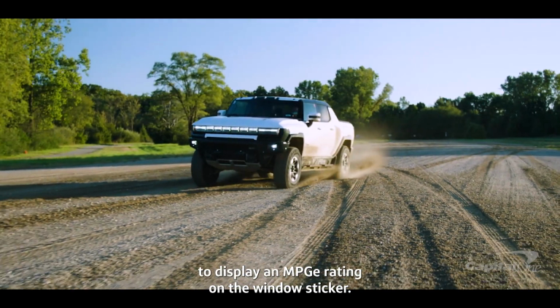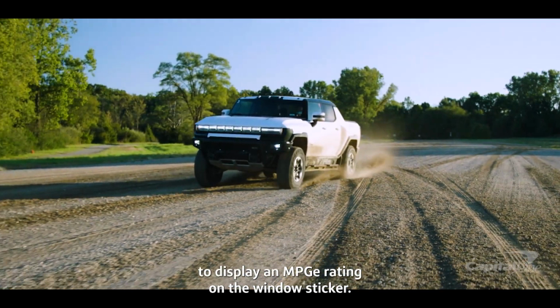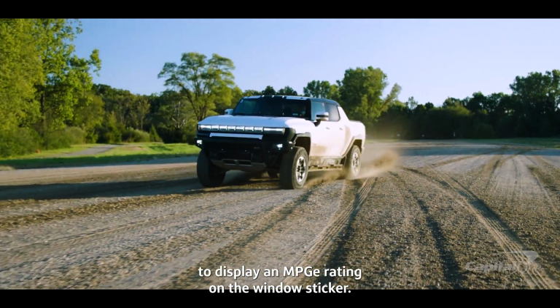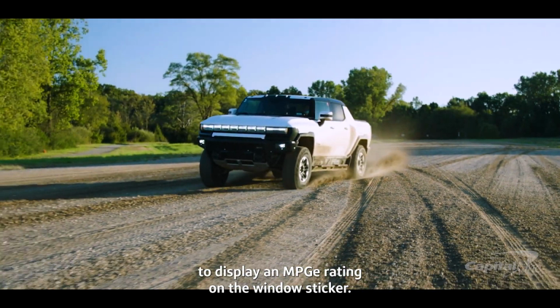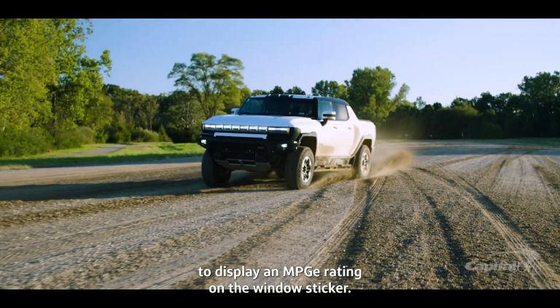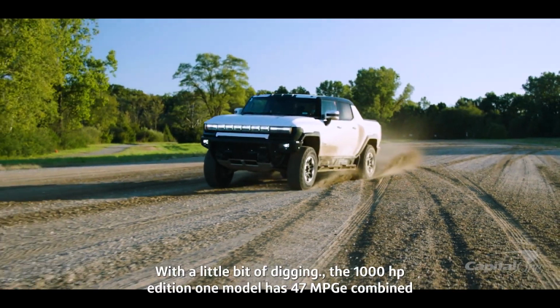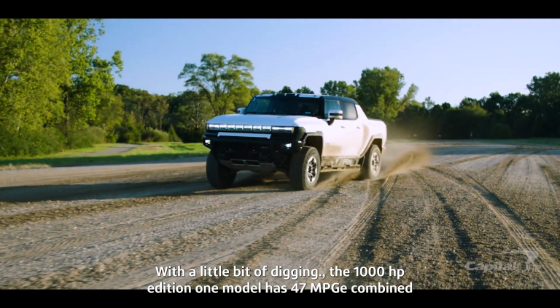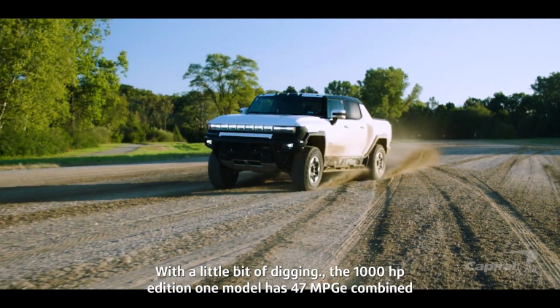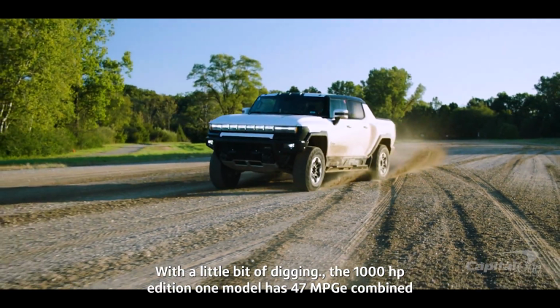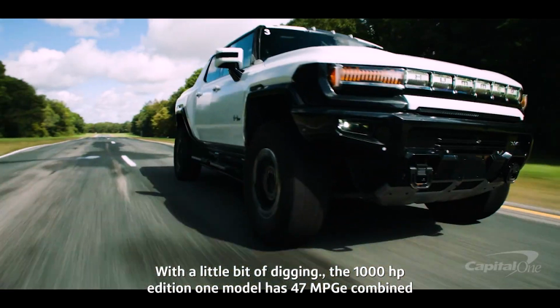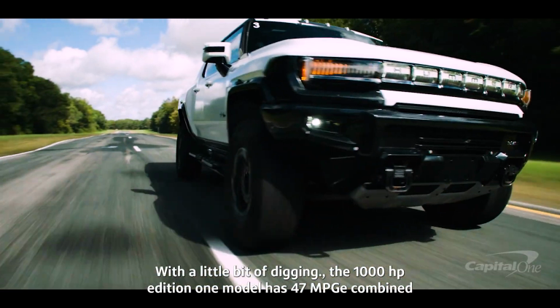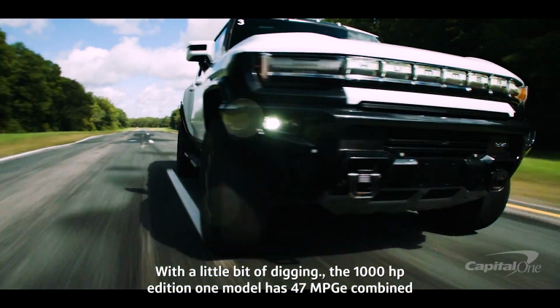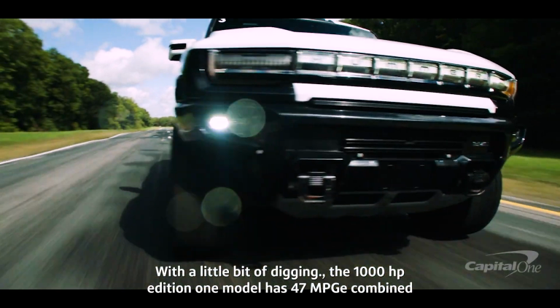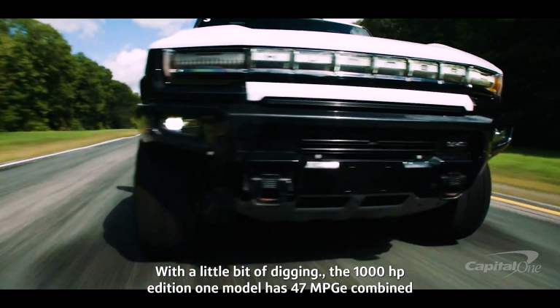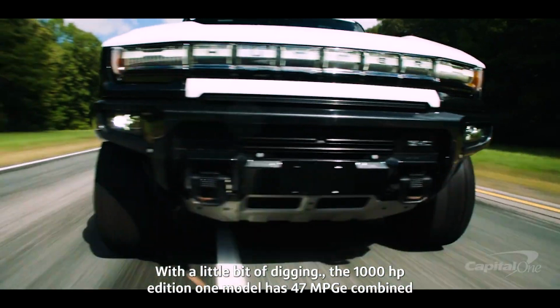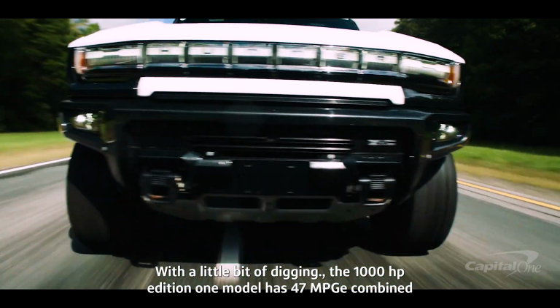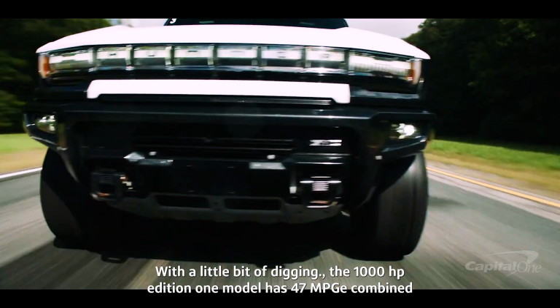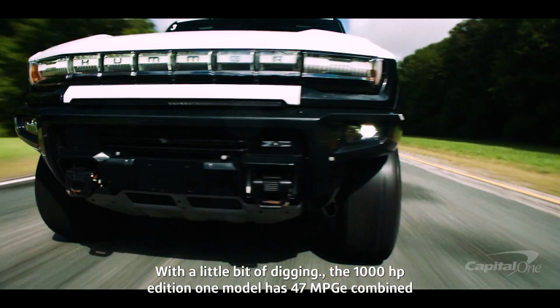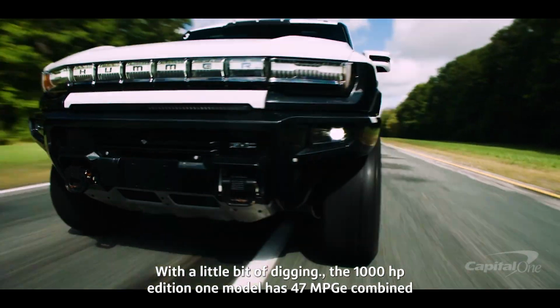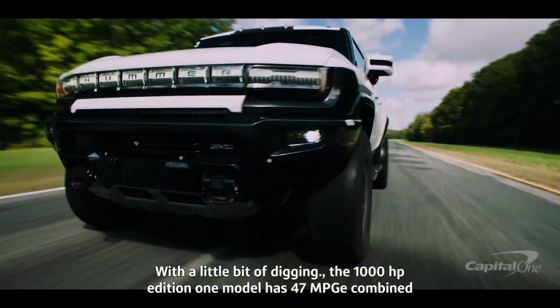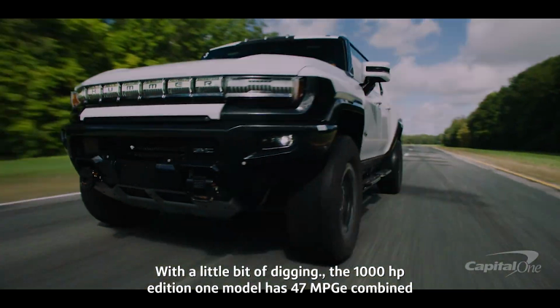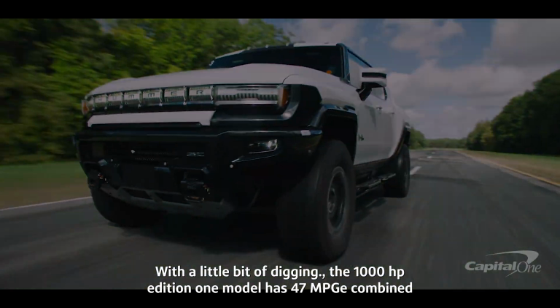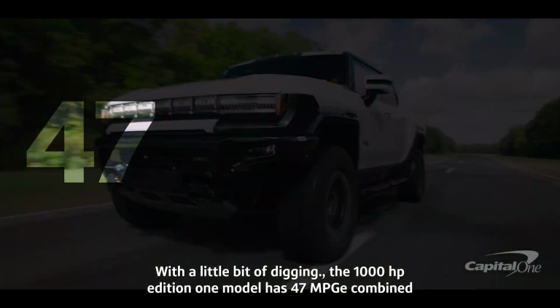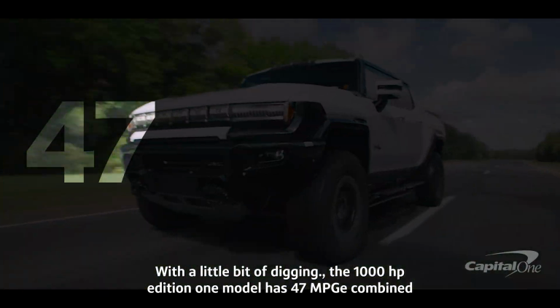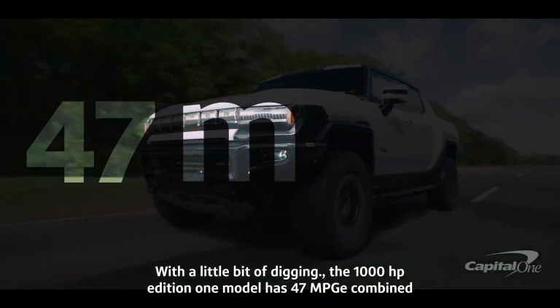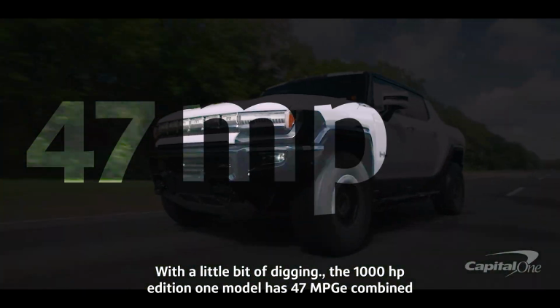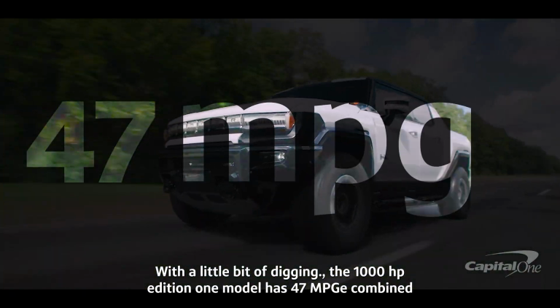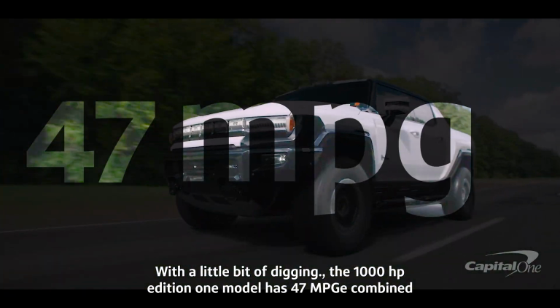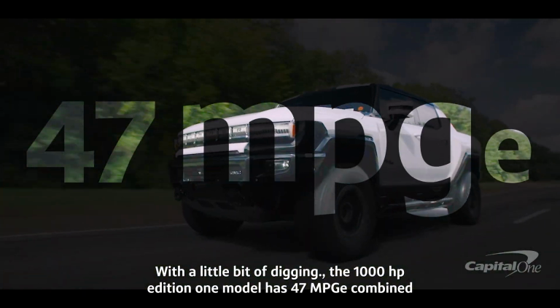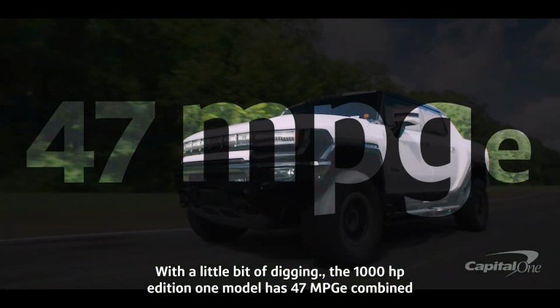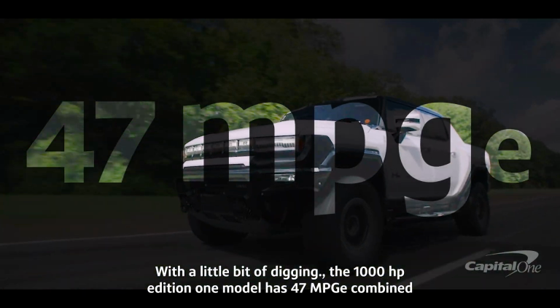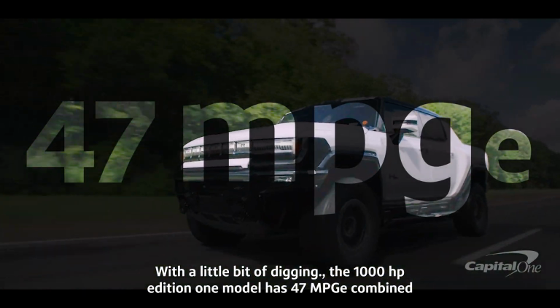With a little bit of digging, the 1,000-horsepower Edition 1 model has 47 MPGE combined.